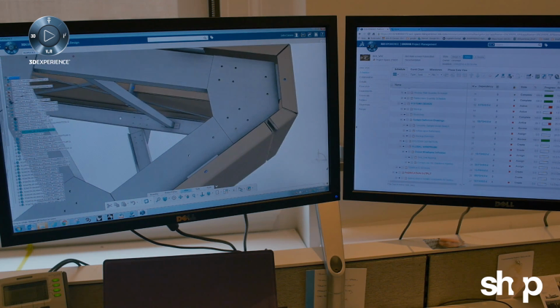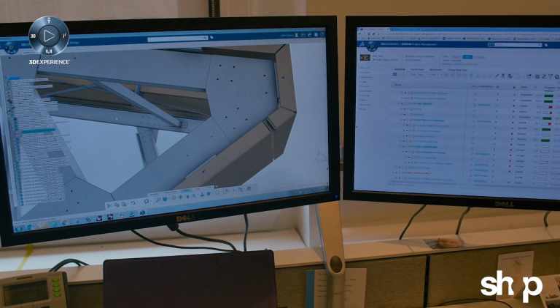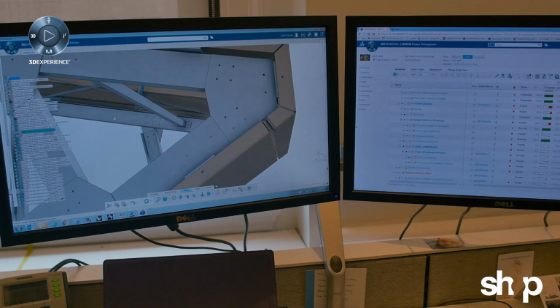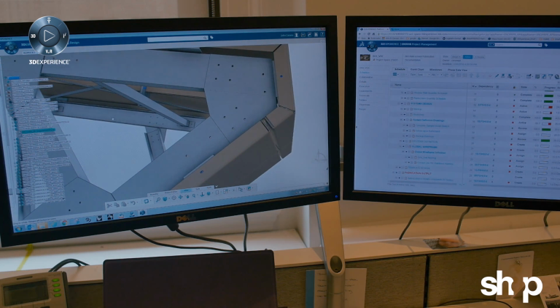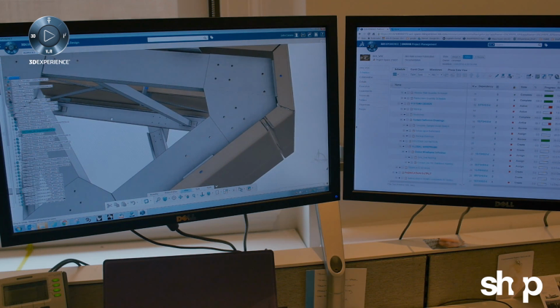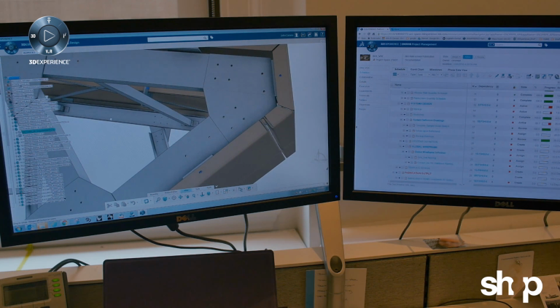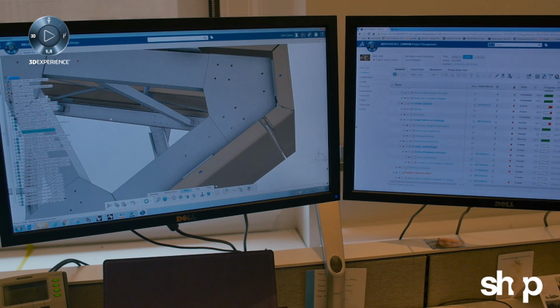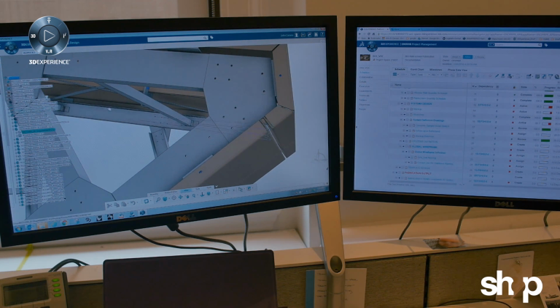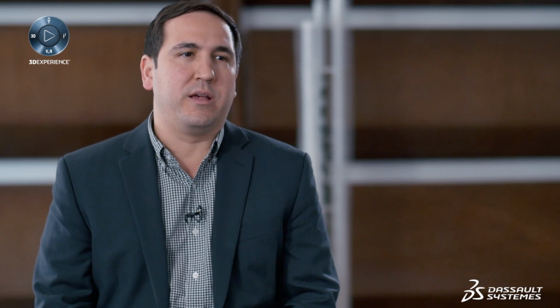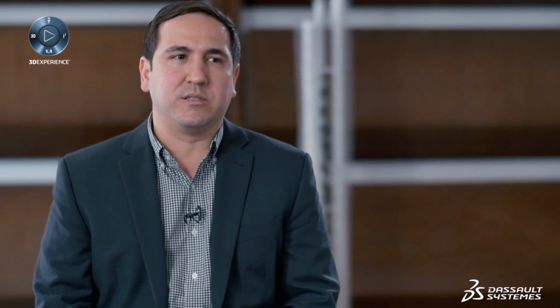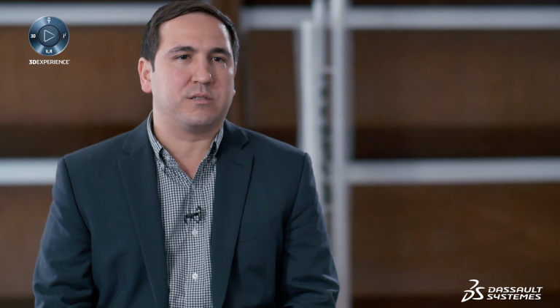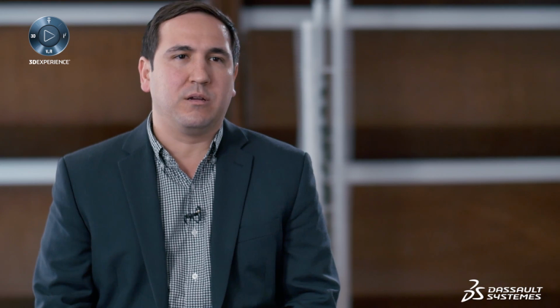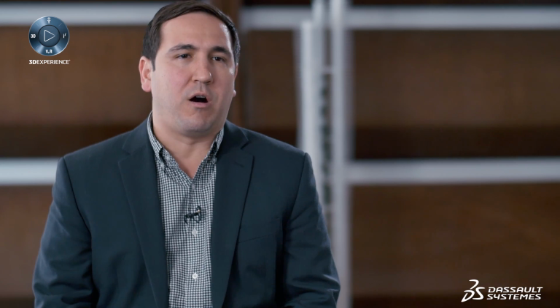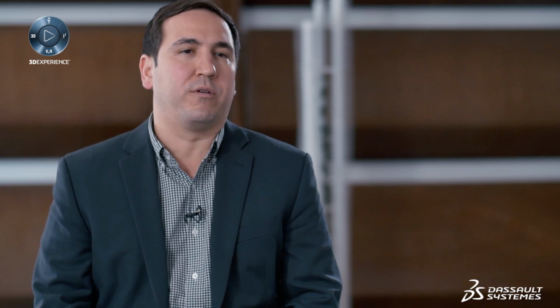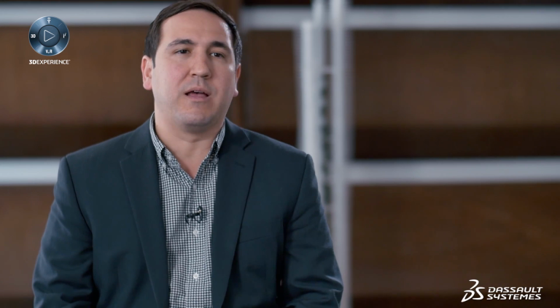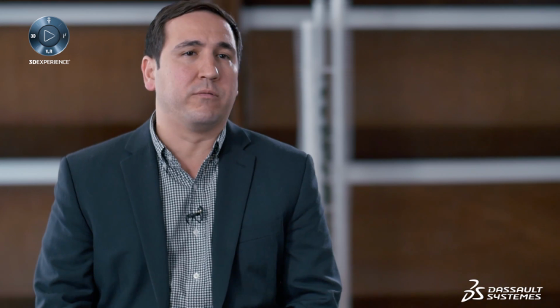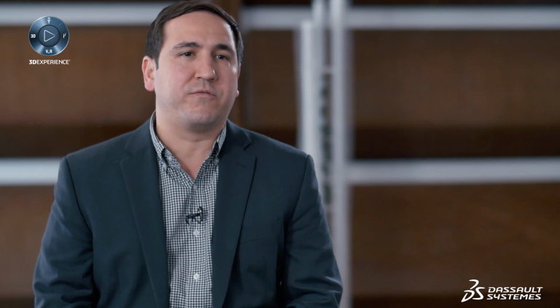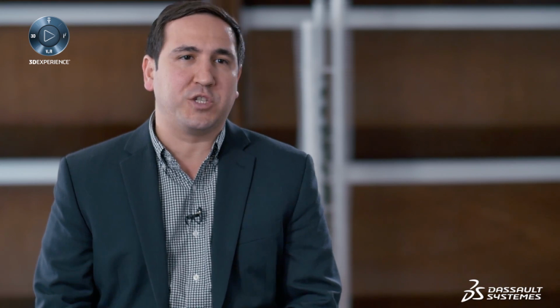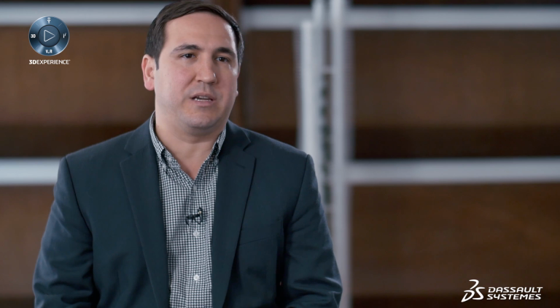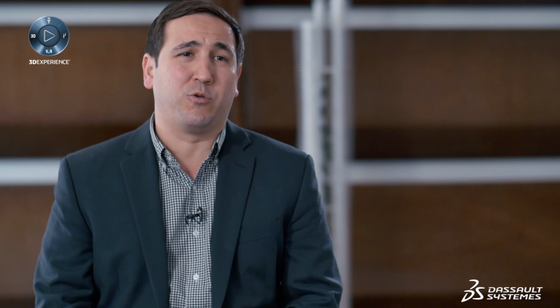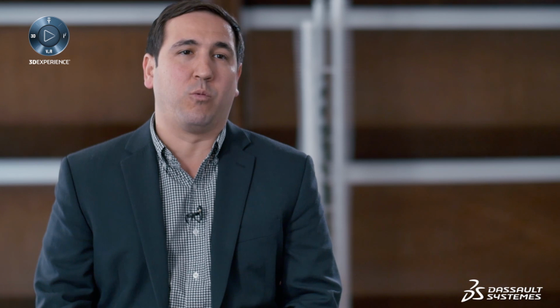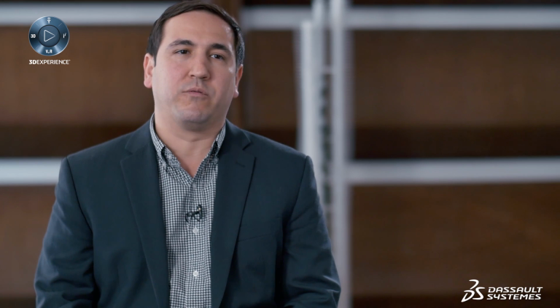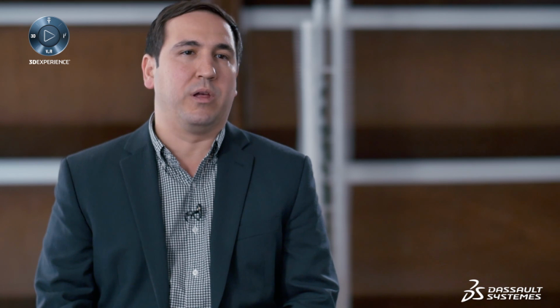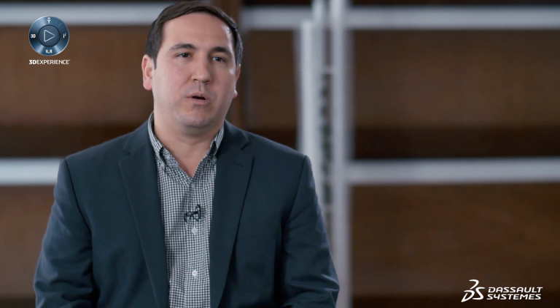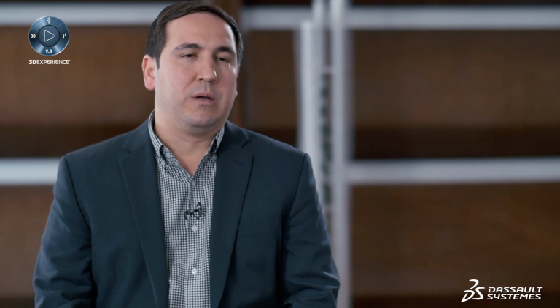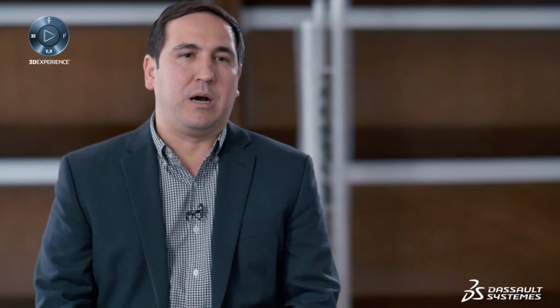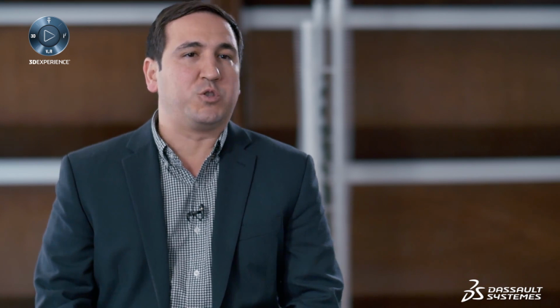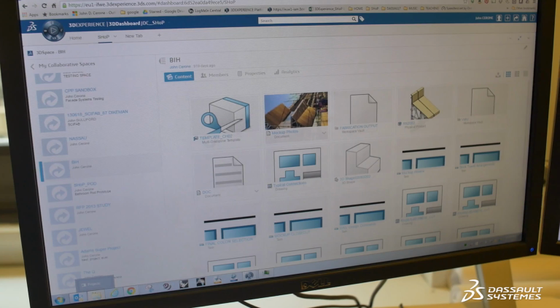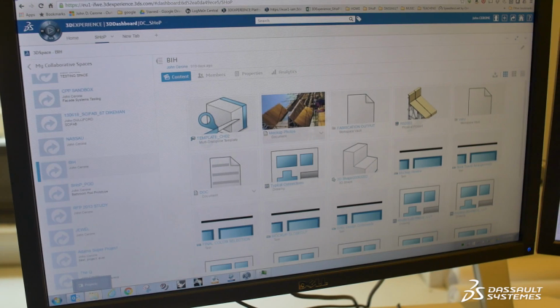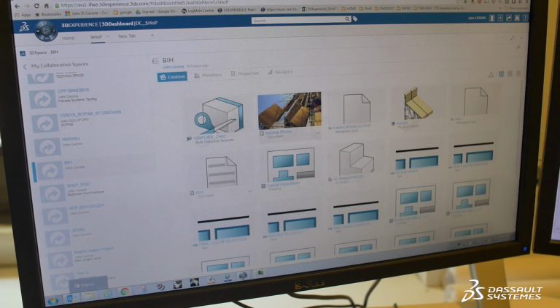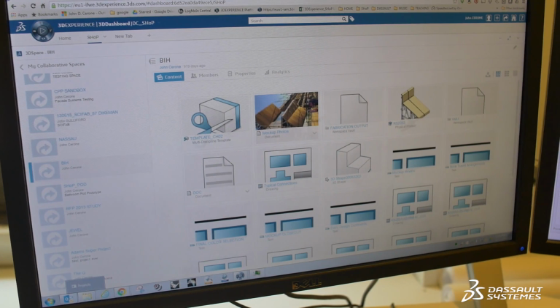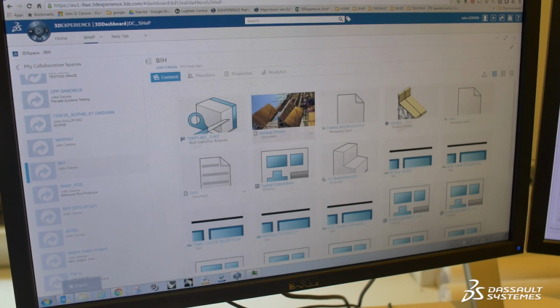The 3DEXPERIENCE platform has offered a level of efficiency to our workflow which we just didn't have before.